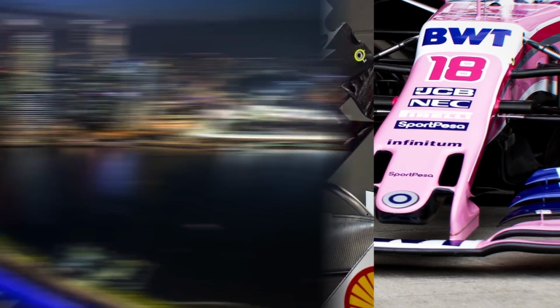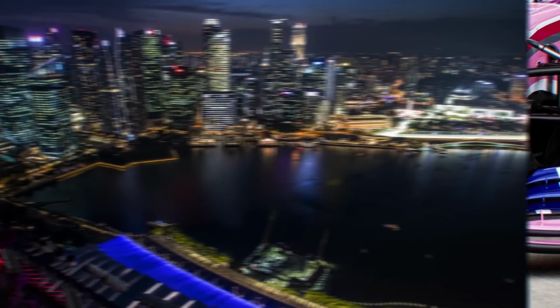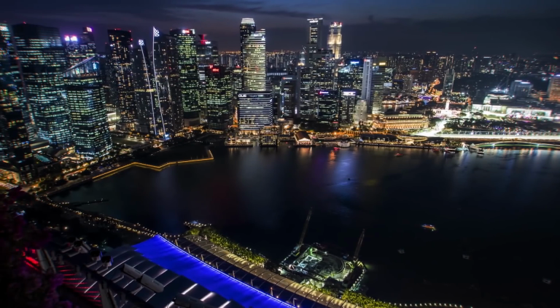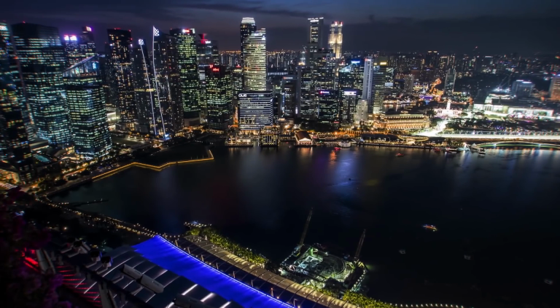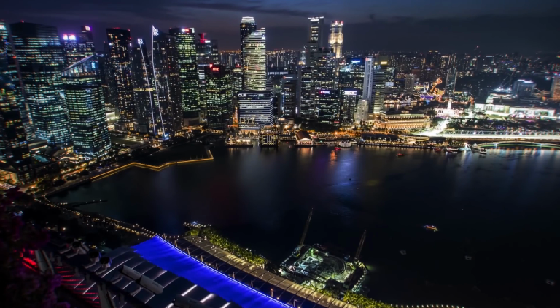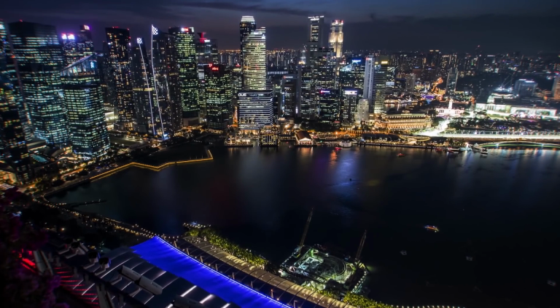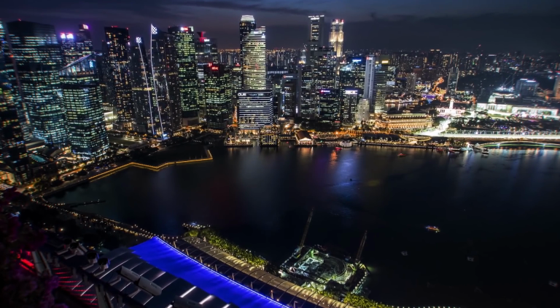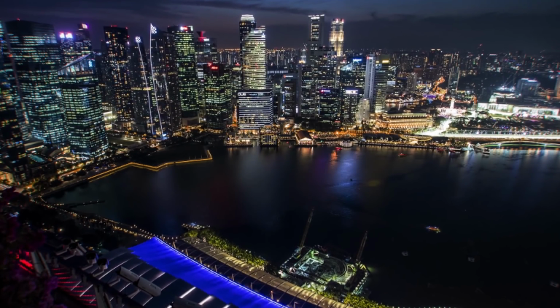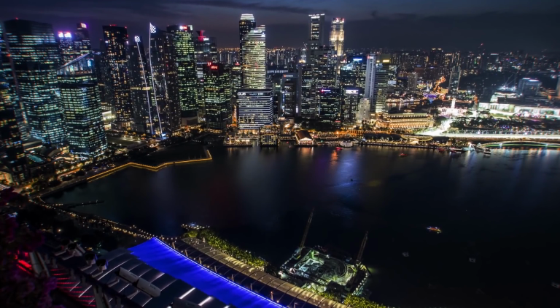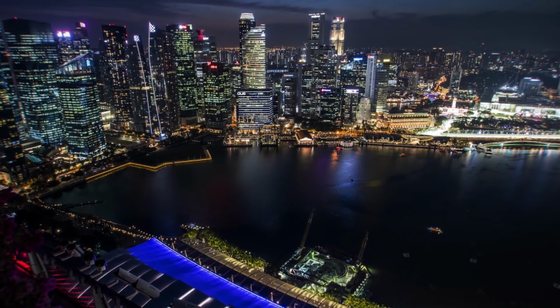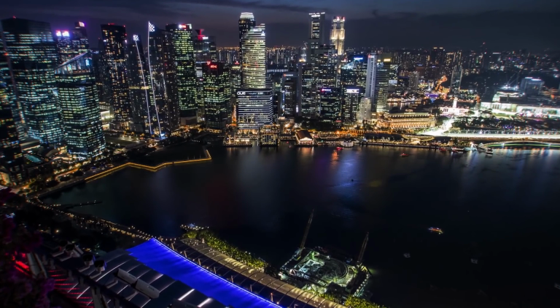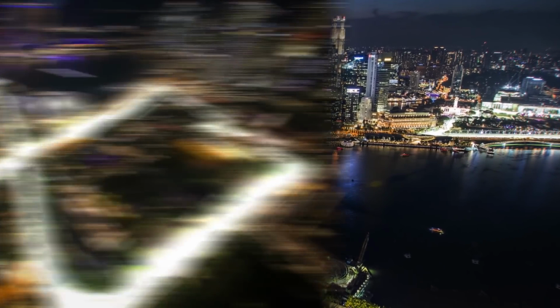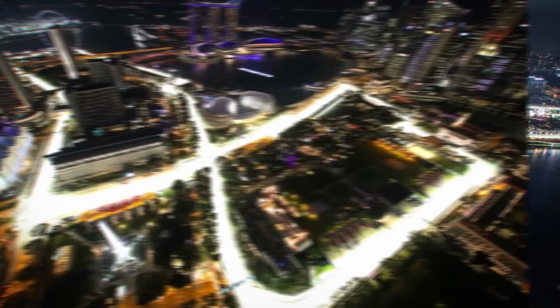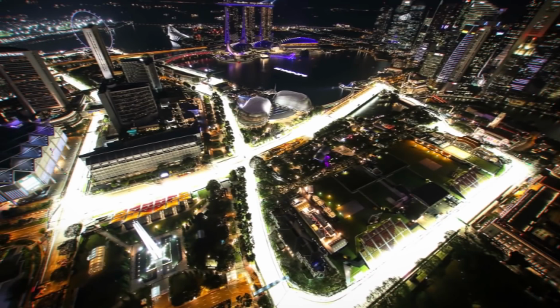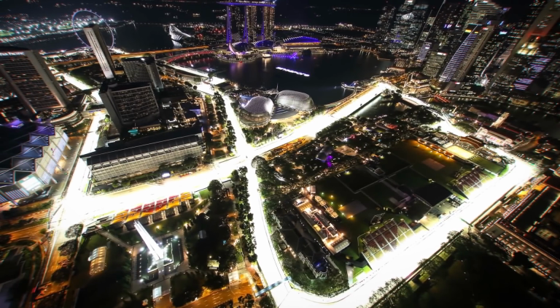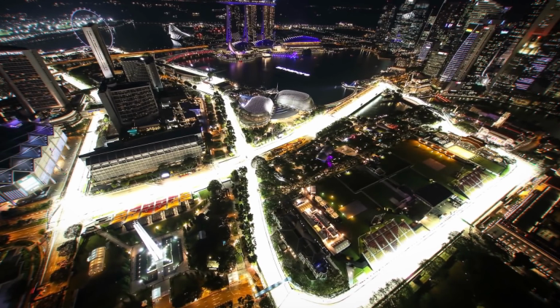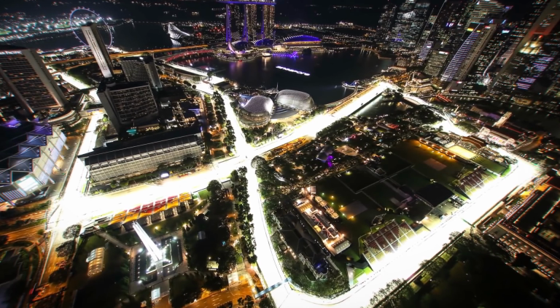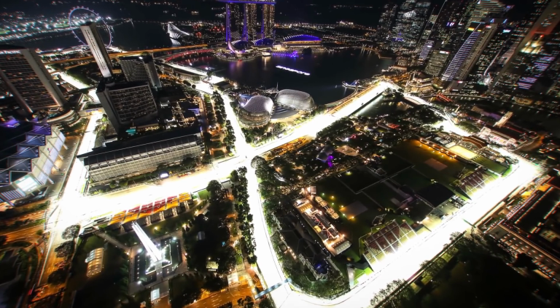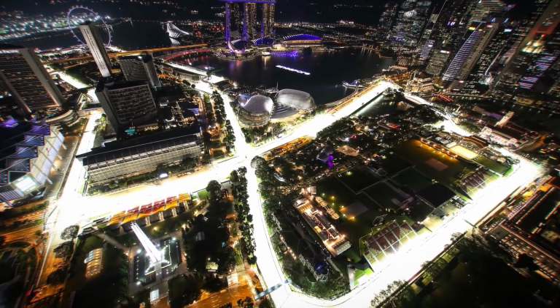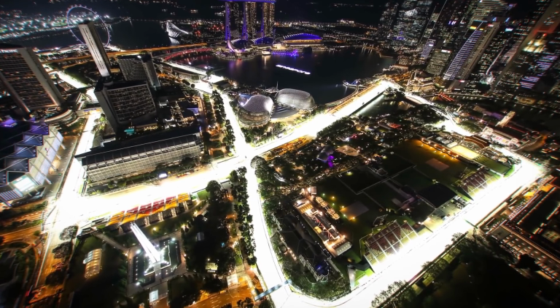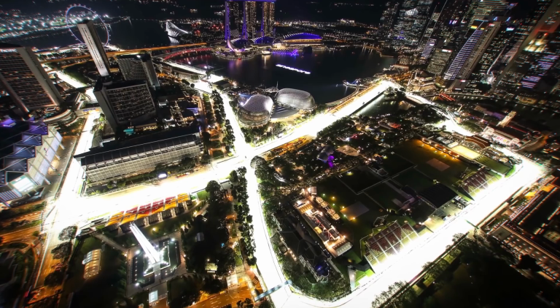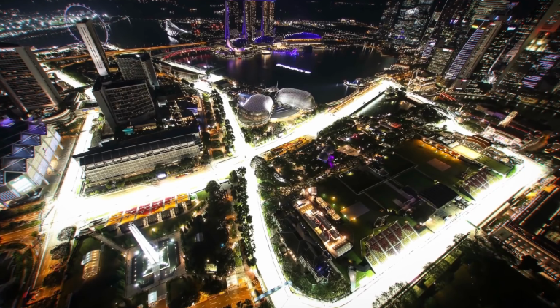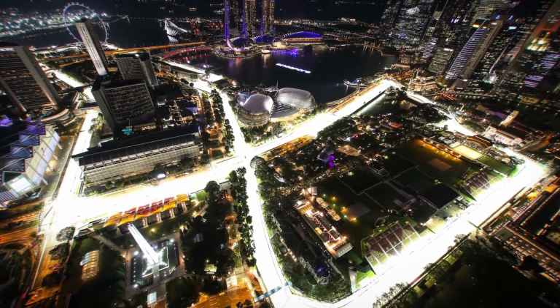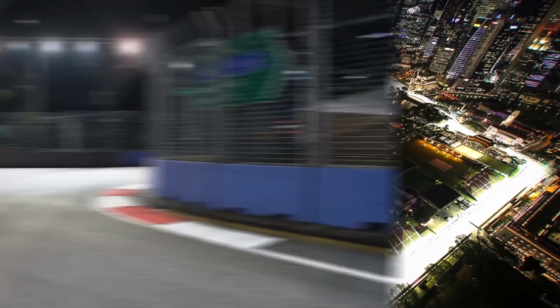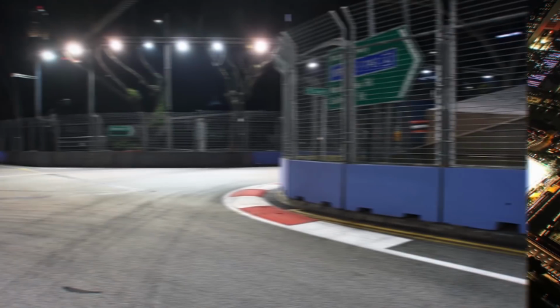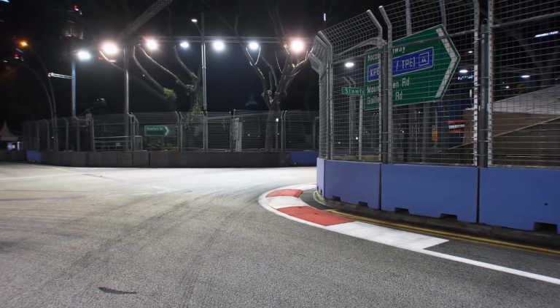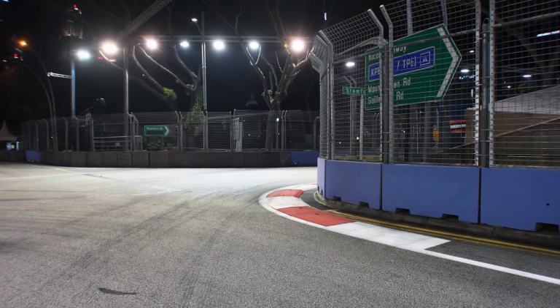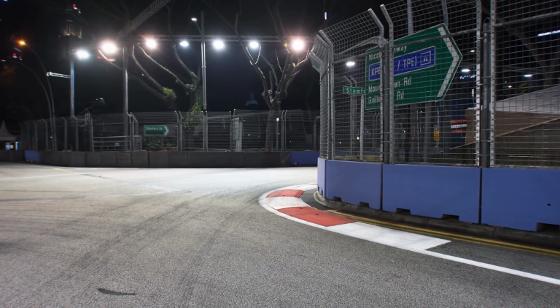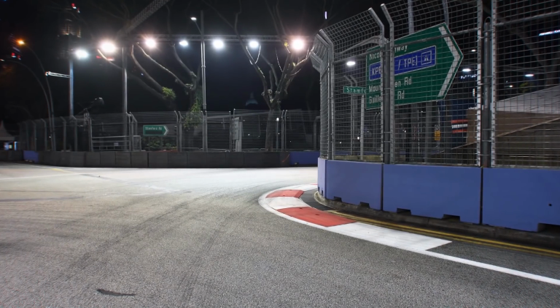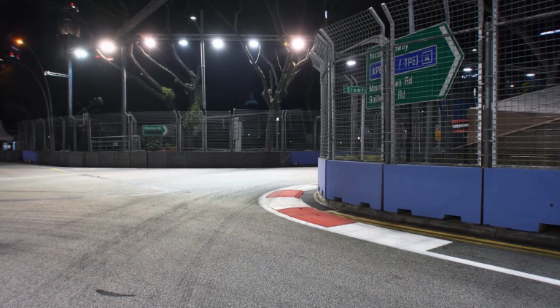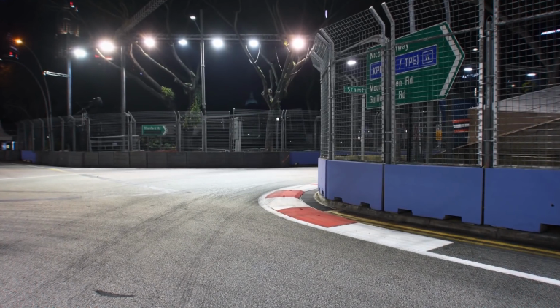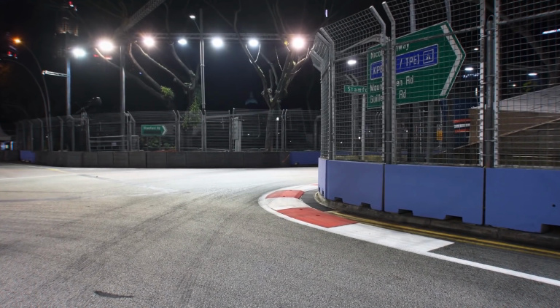And in Singapore, that's absolutely crucial, as the plethora of 90-degree corners require a consistent feeling during turn-in.